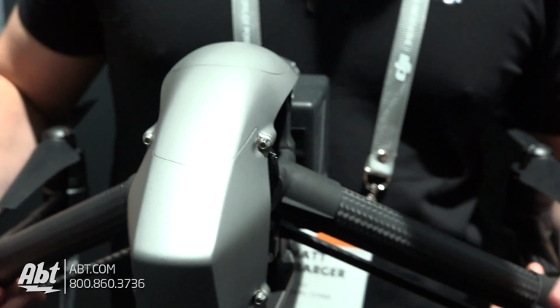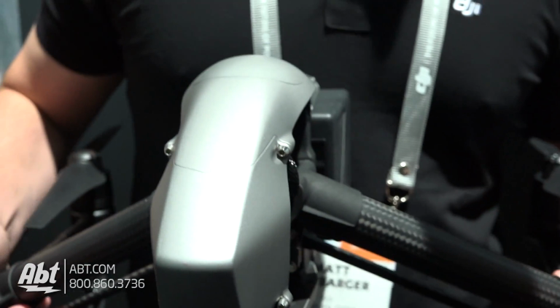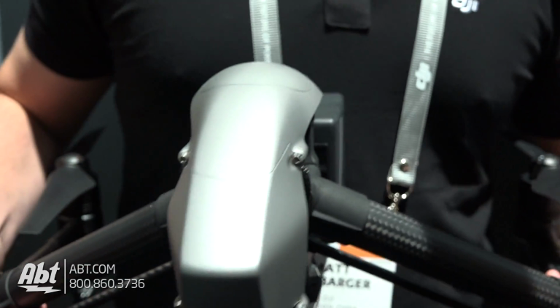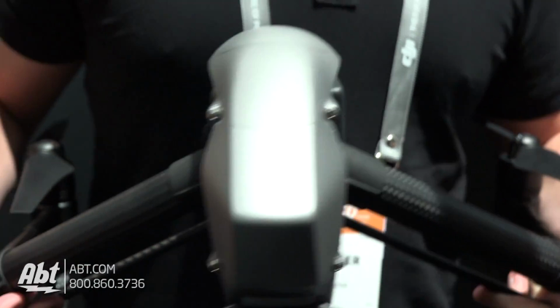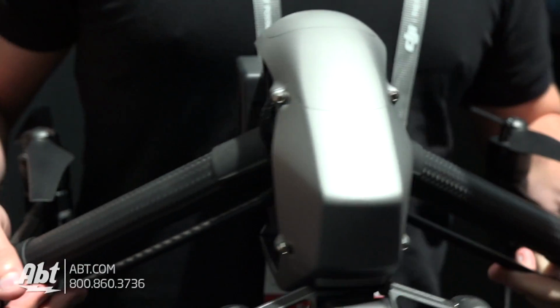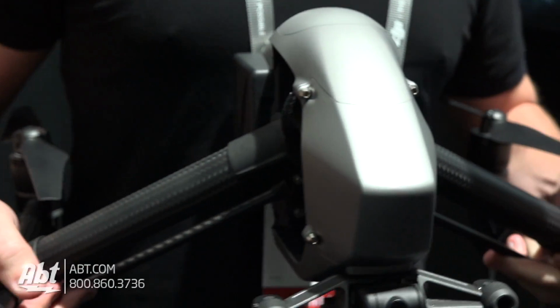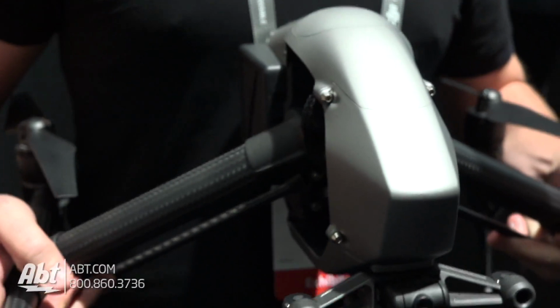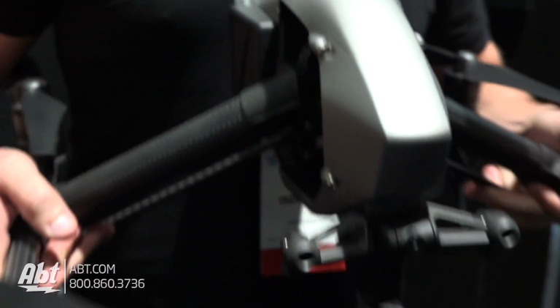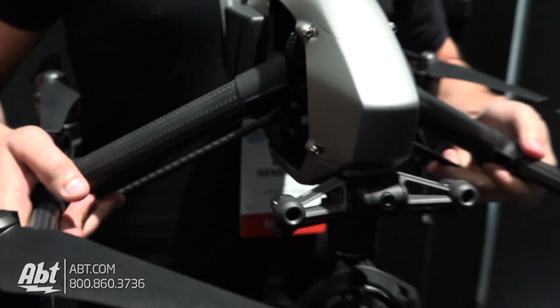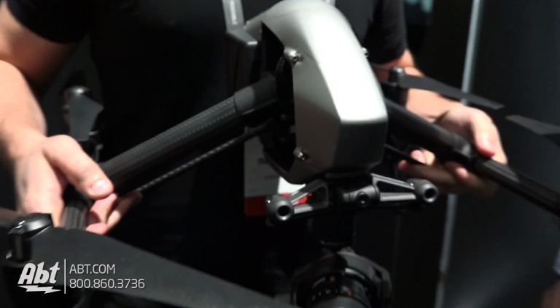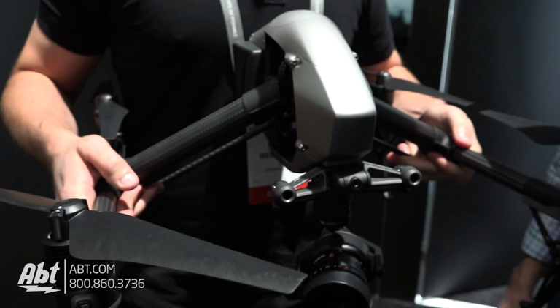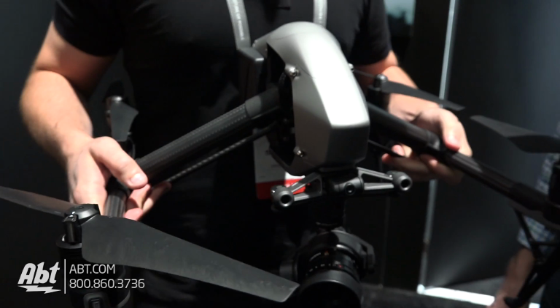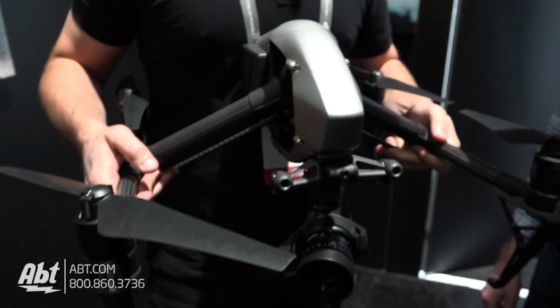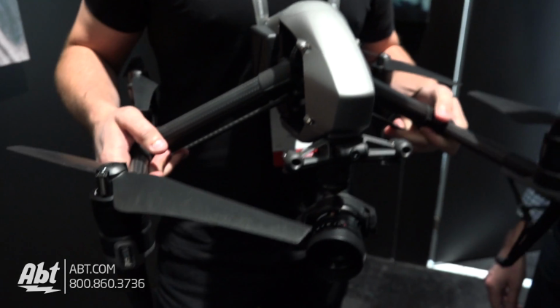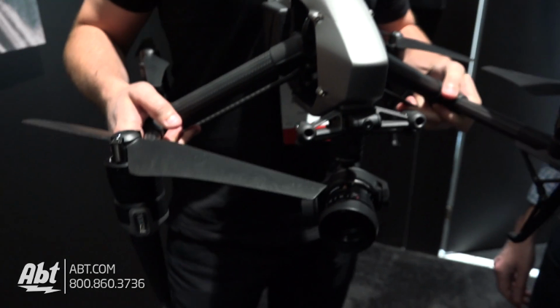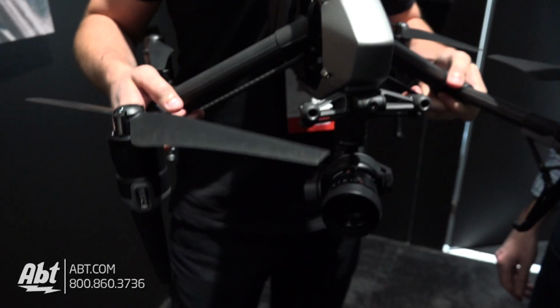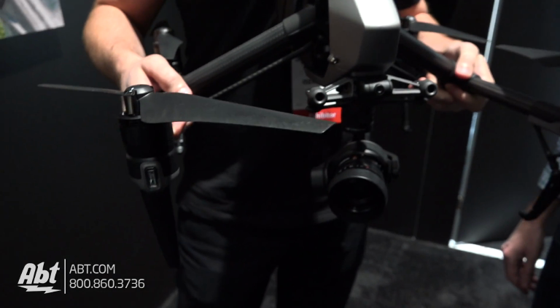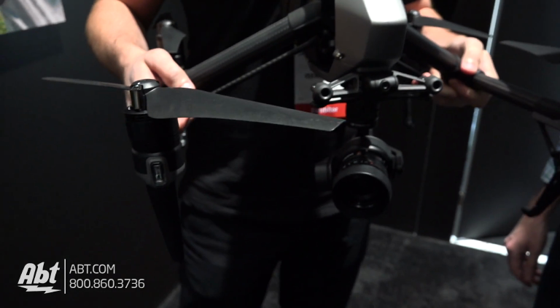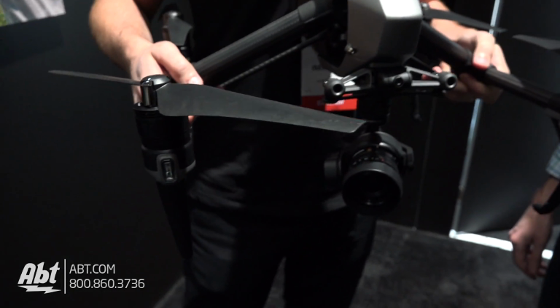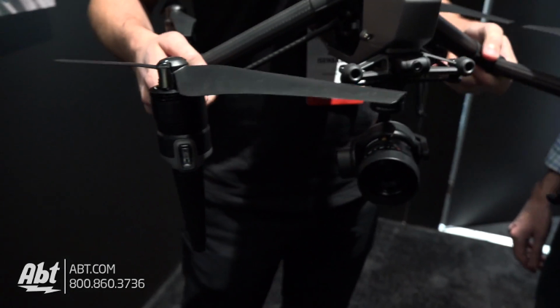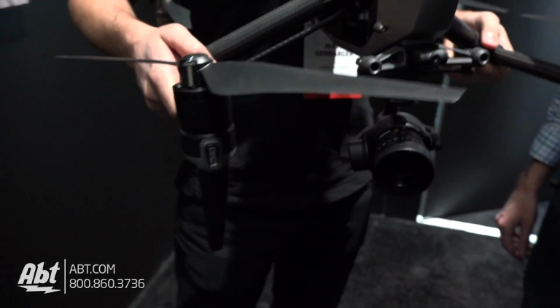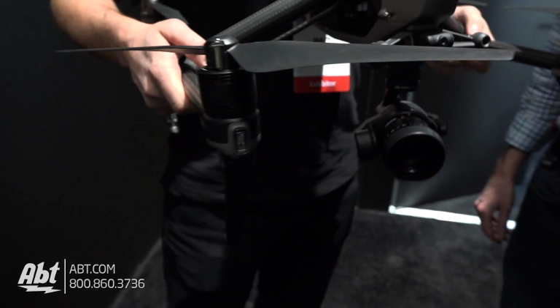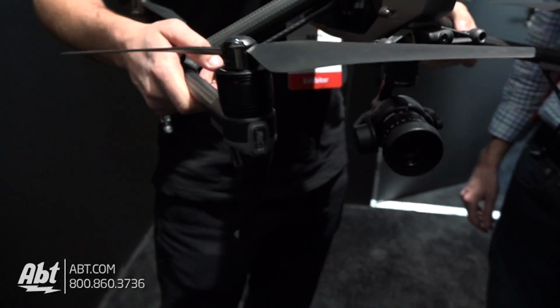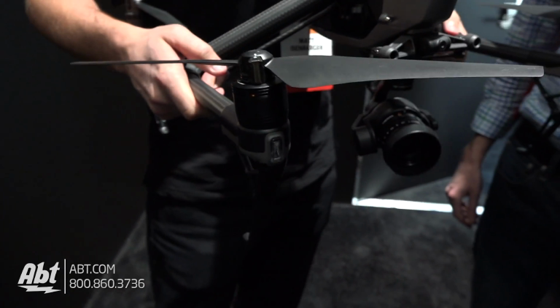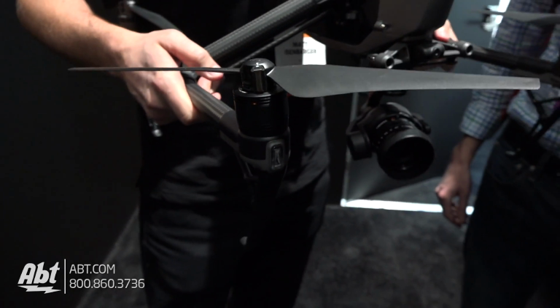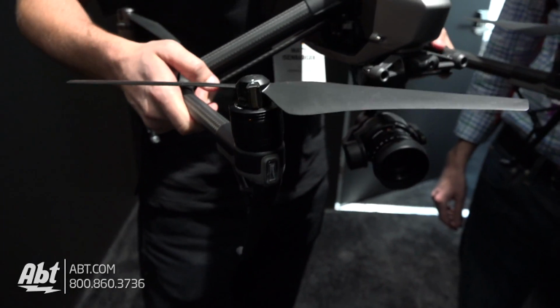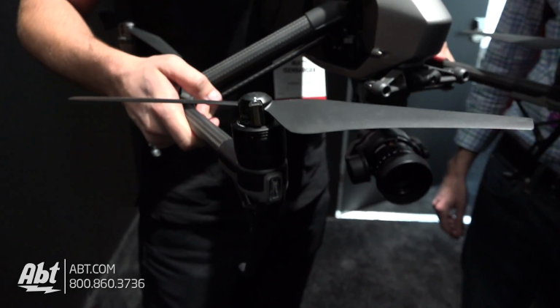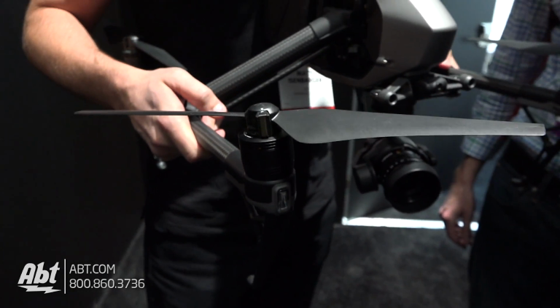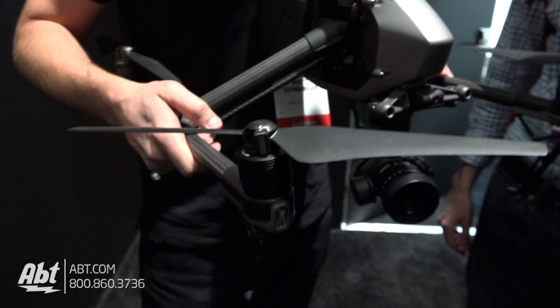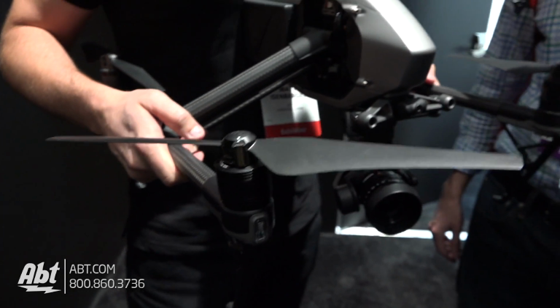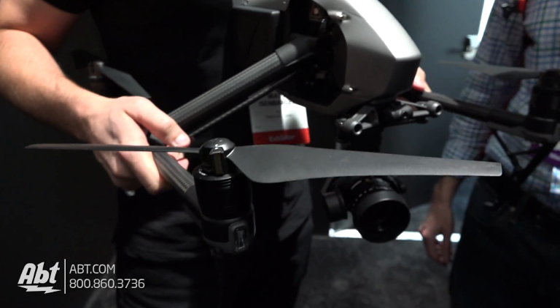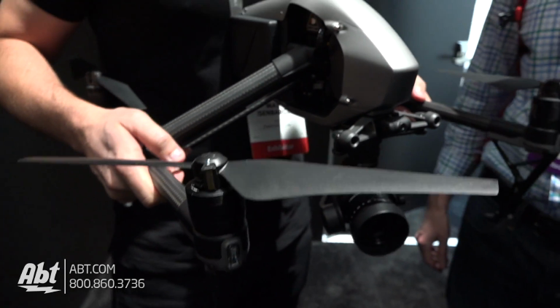Everything's redesigned — it looks similar to the previous Inspire, but we've really improved every little piece of it.